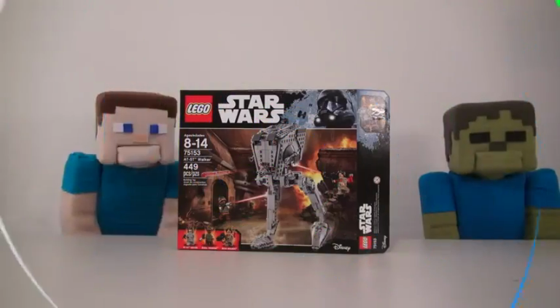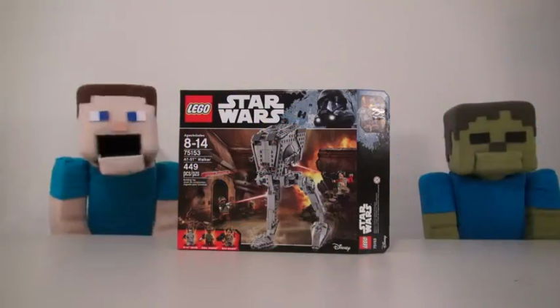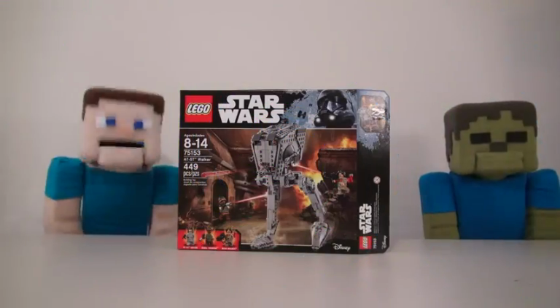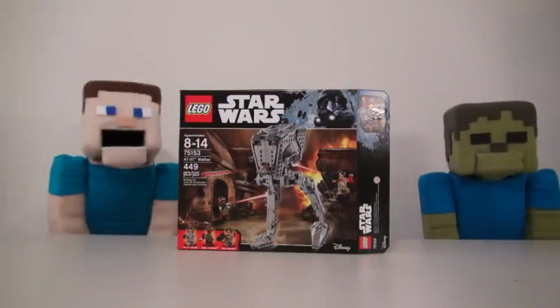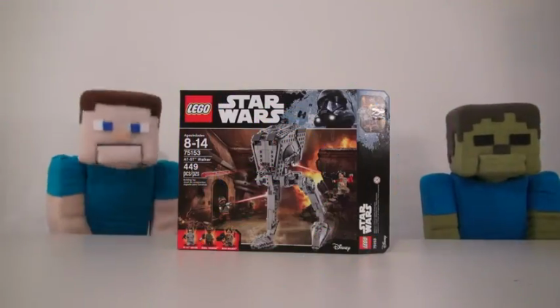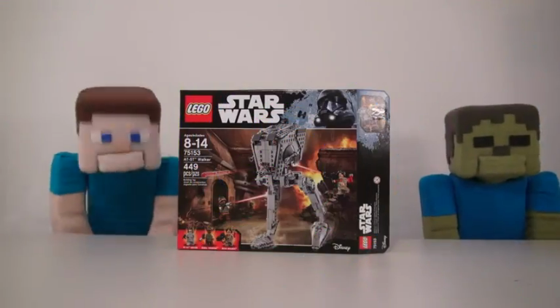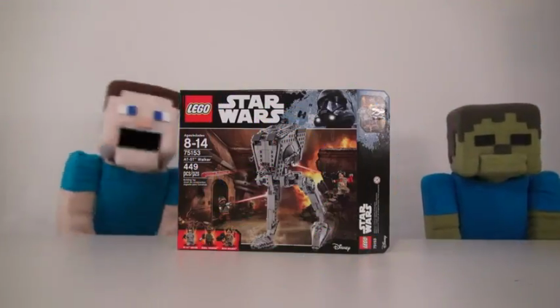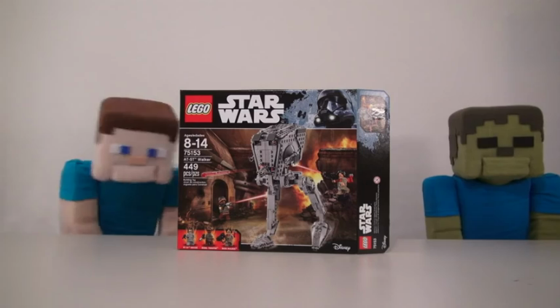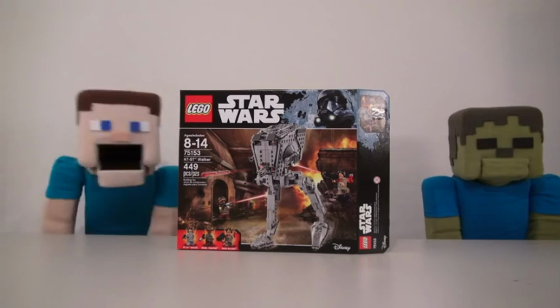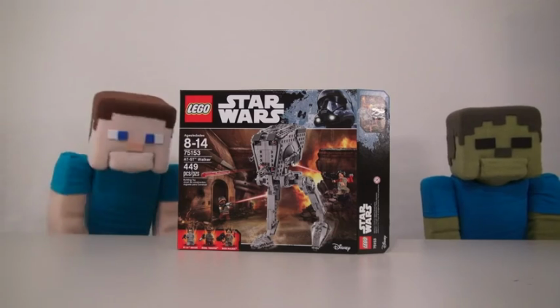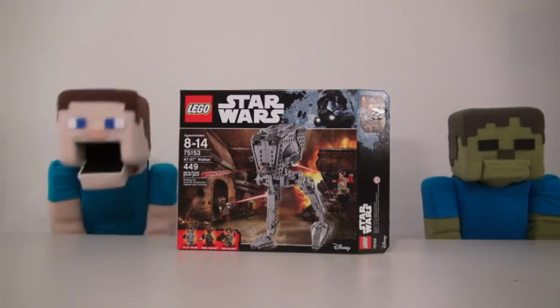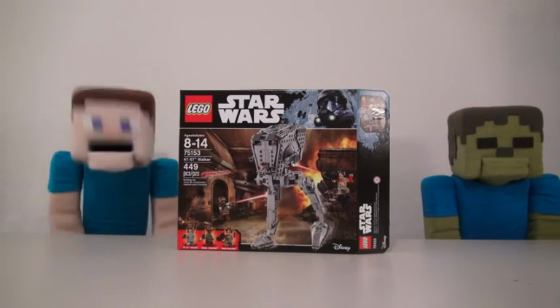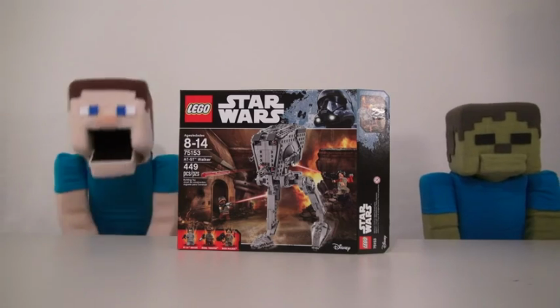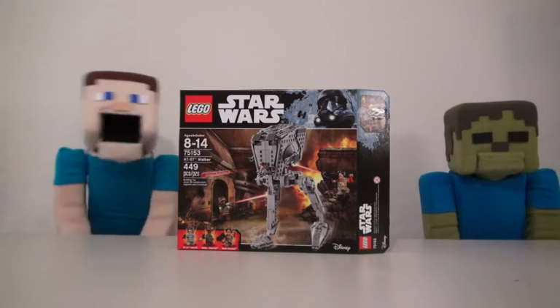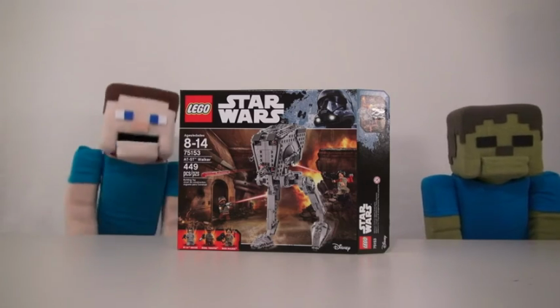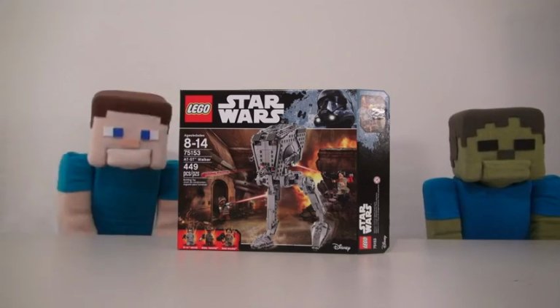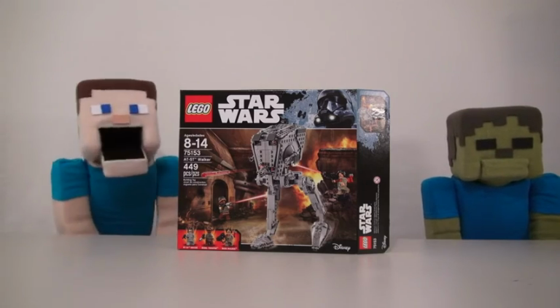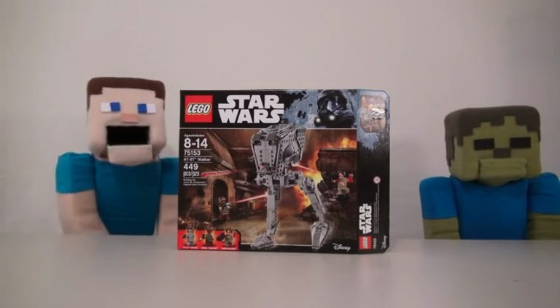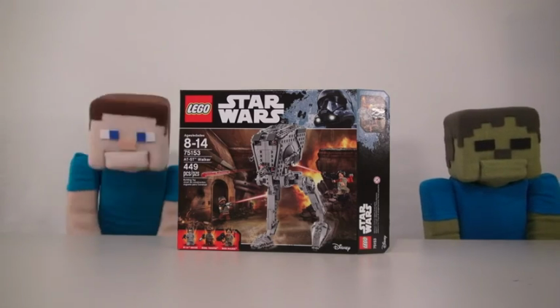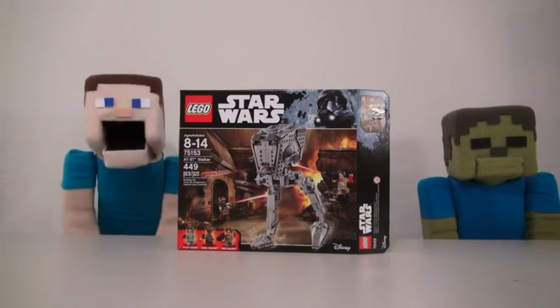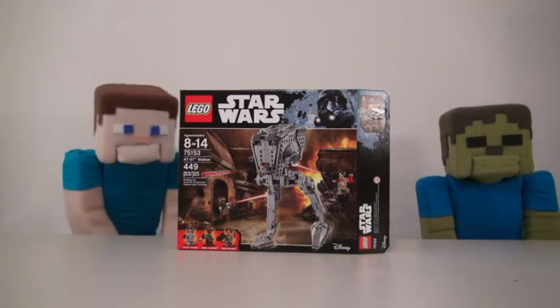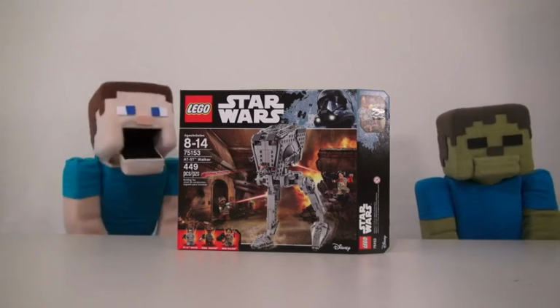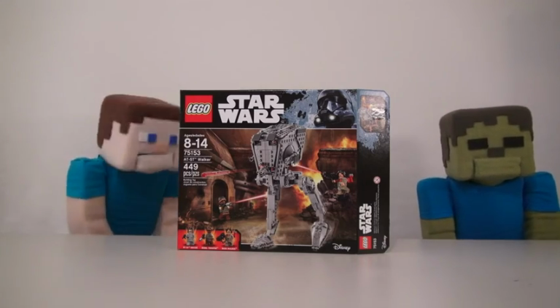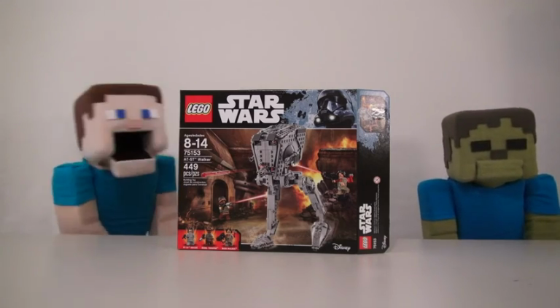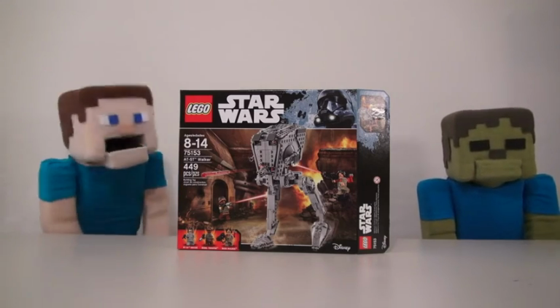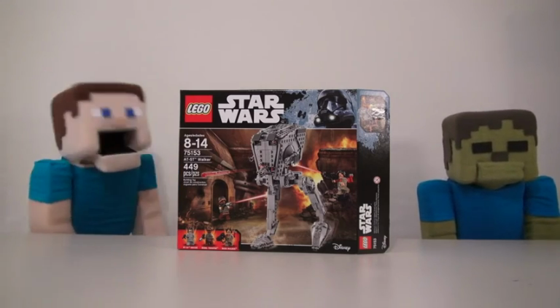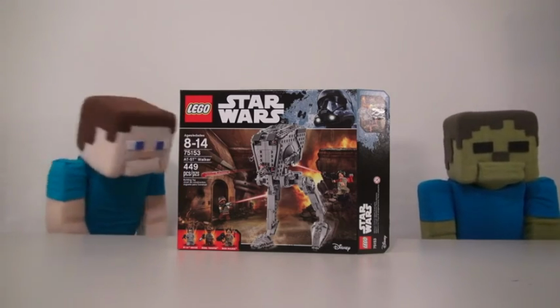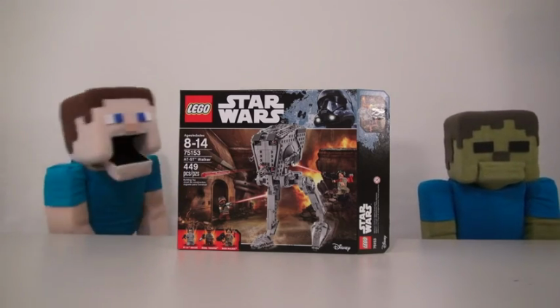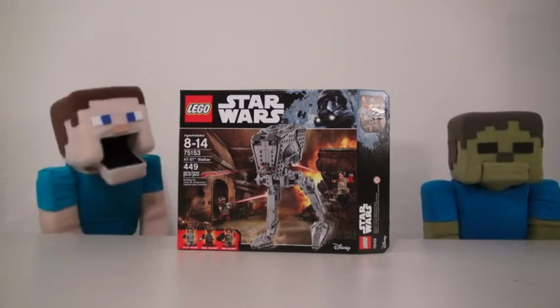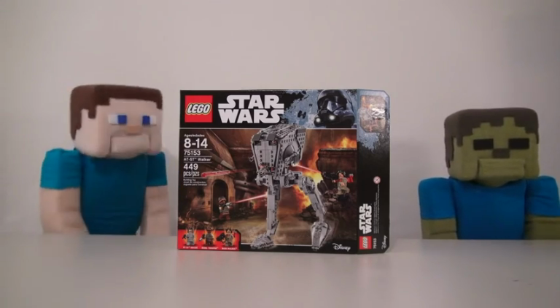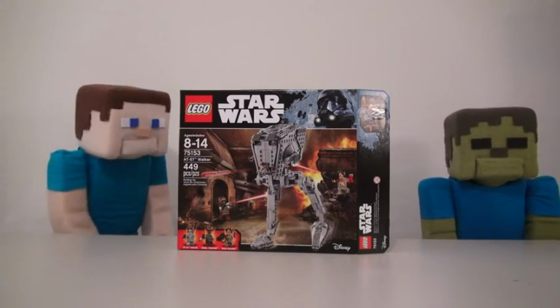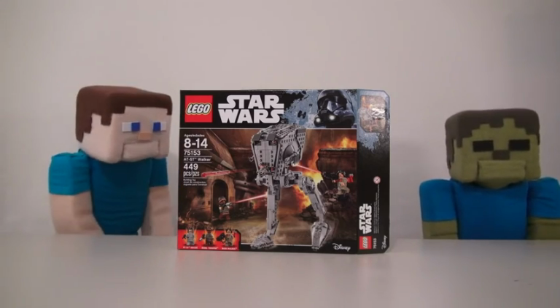Hey, kids! Welcome to the Puppet Steve Show! And today, we're looking at some Star Wars Legos!